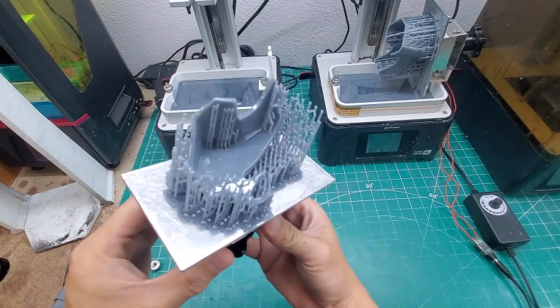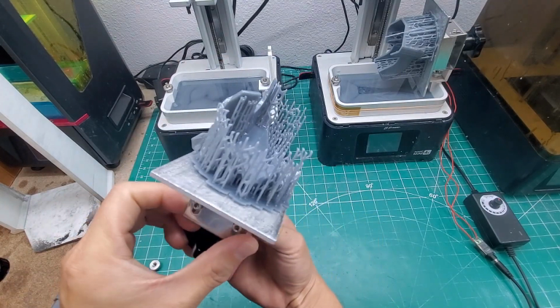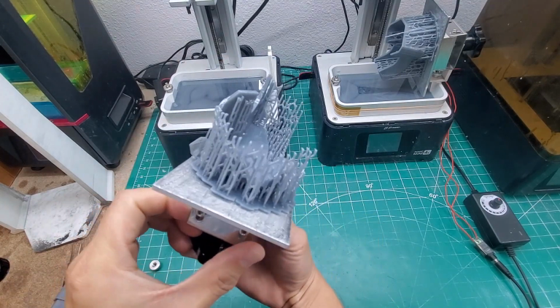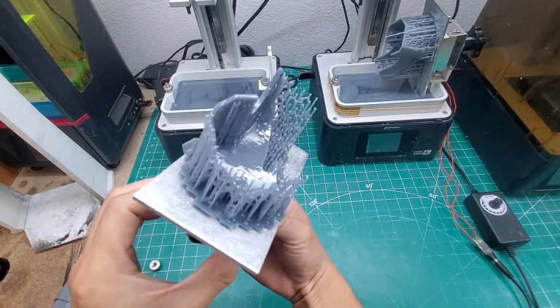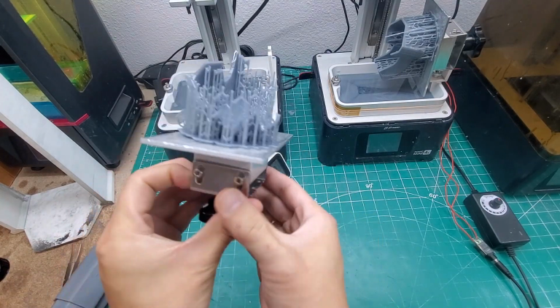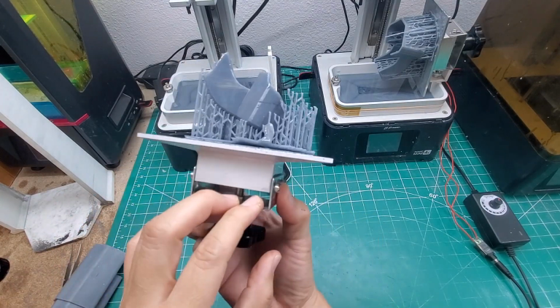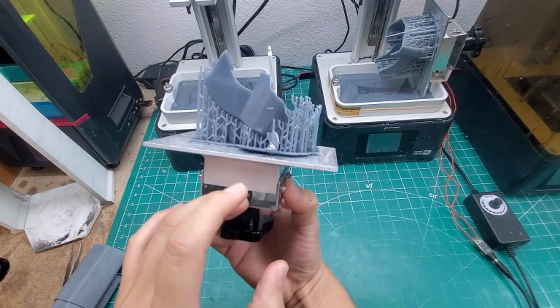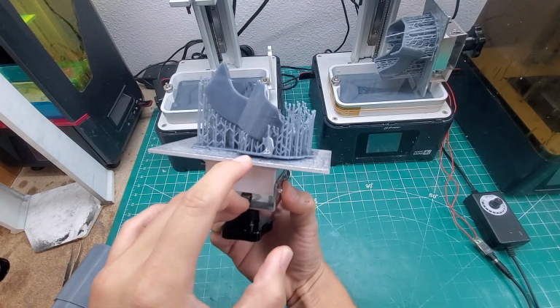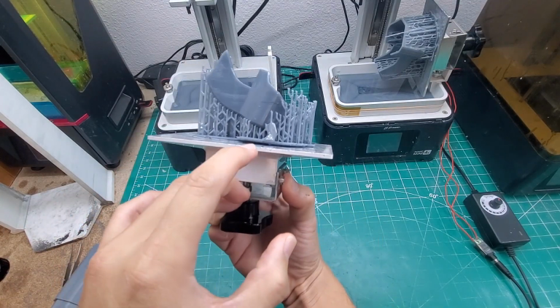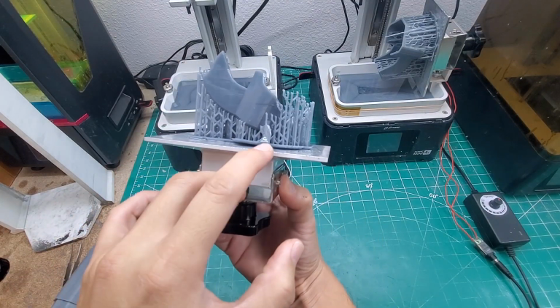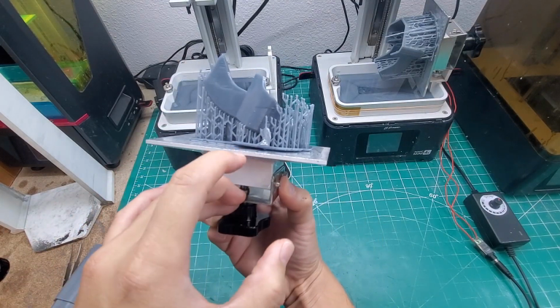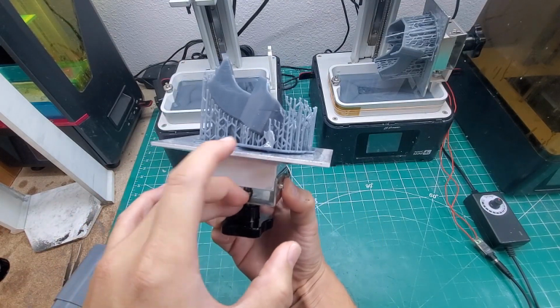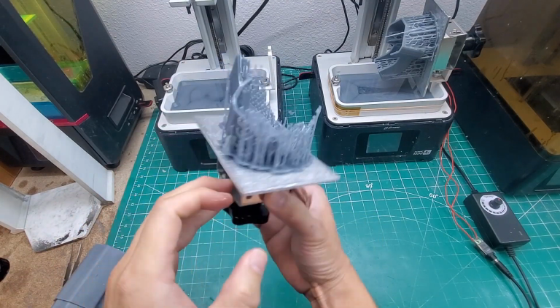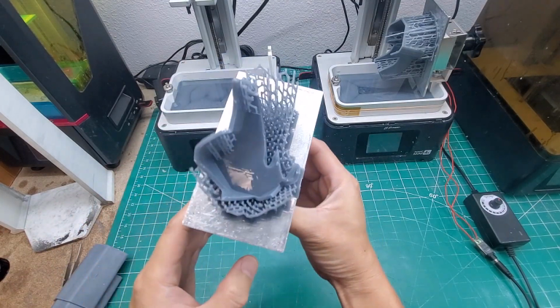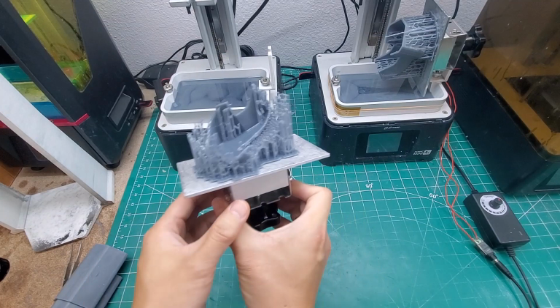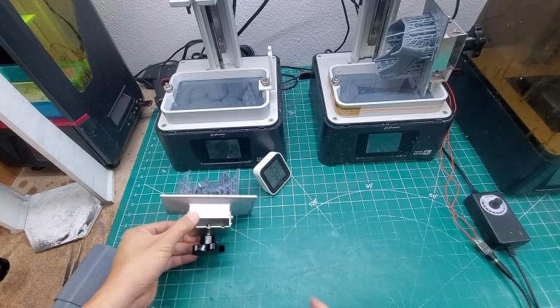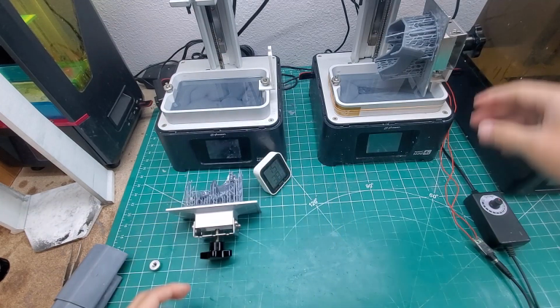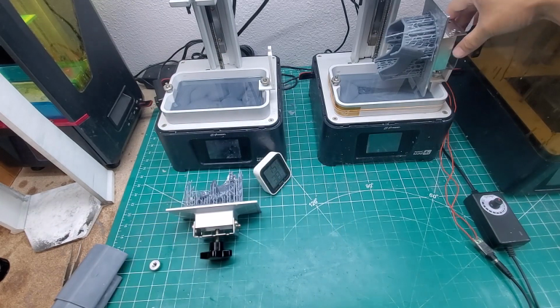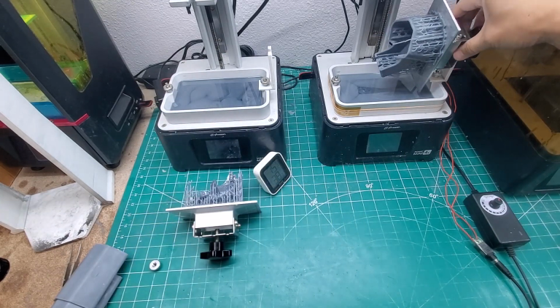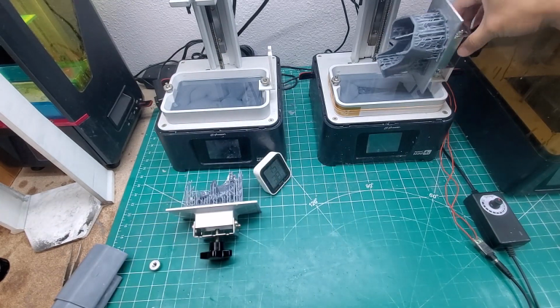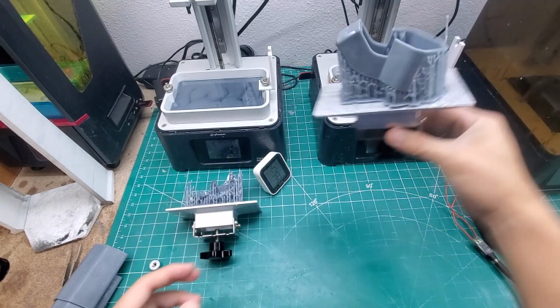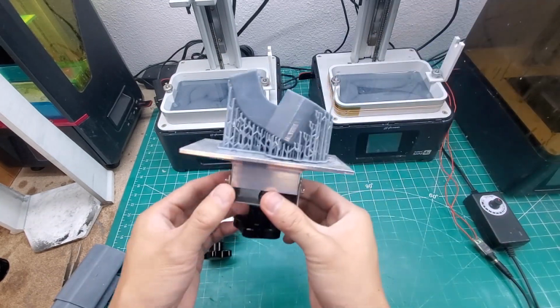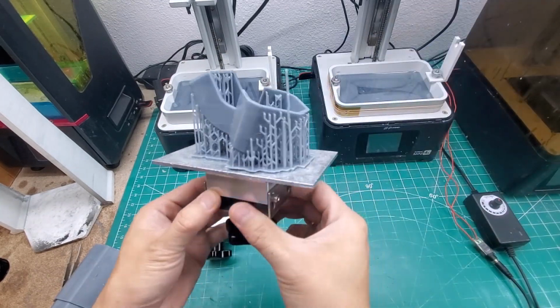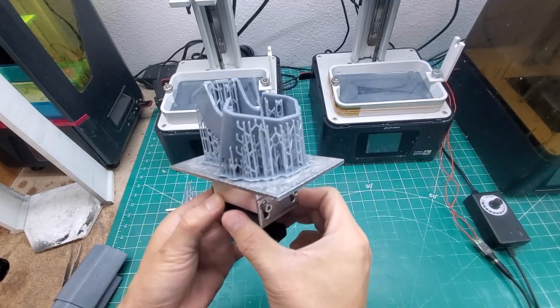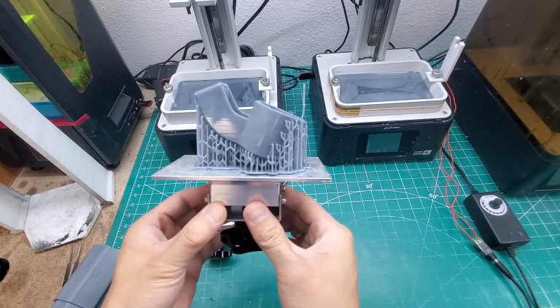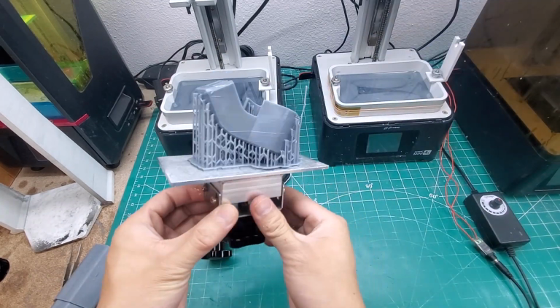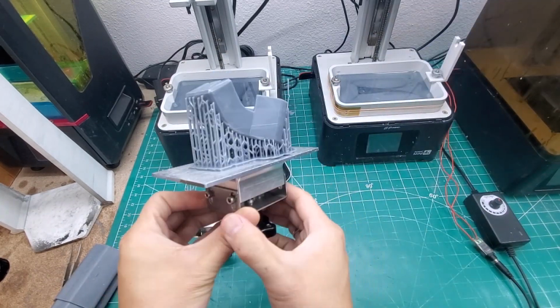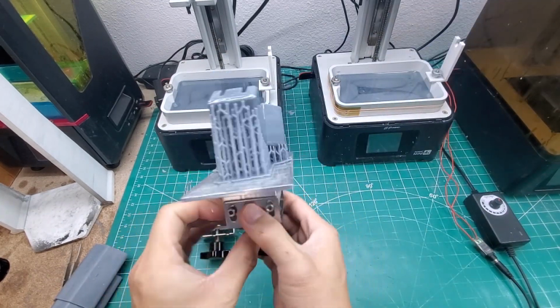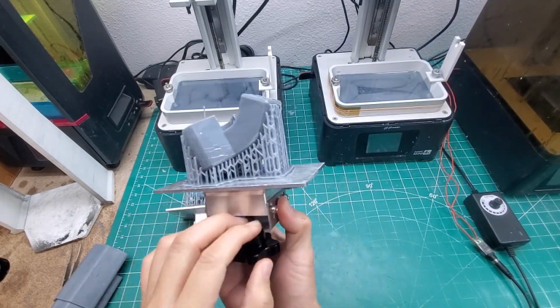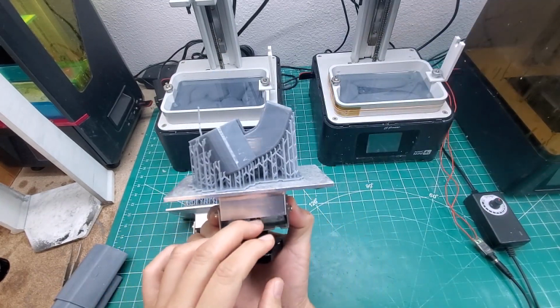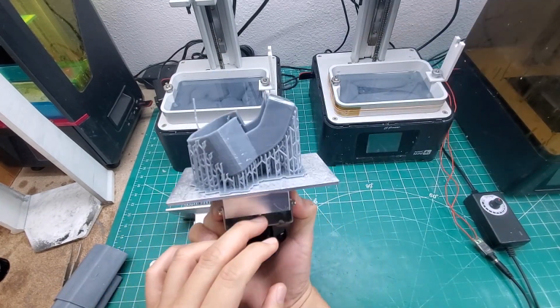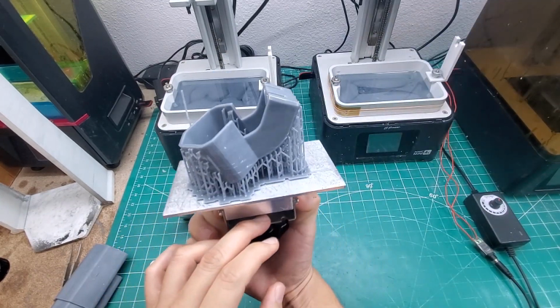Left side print issues — notice the first layers and support failure. Right side: slight lip on the base support, almost flawless print.